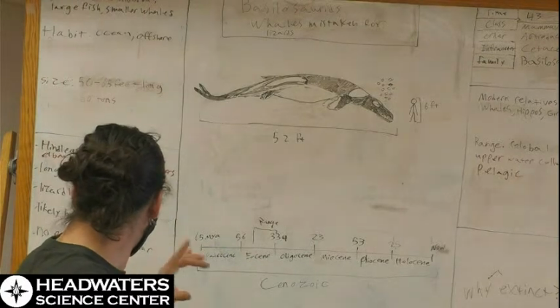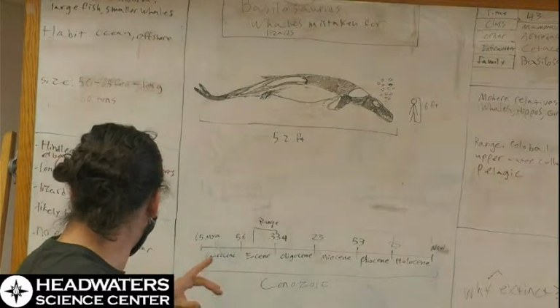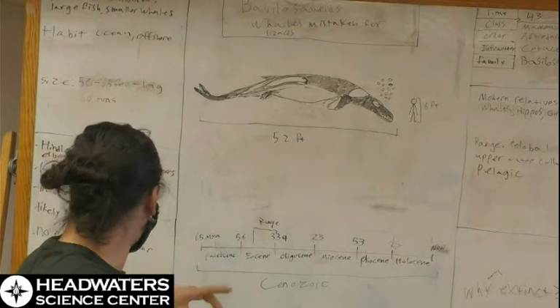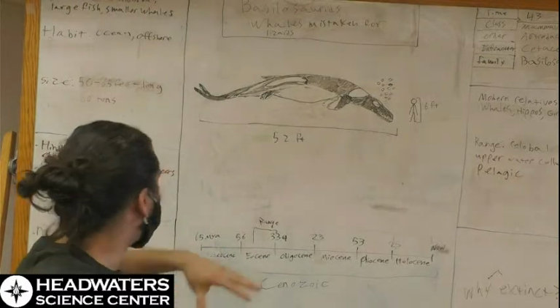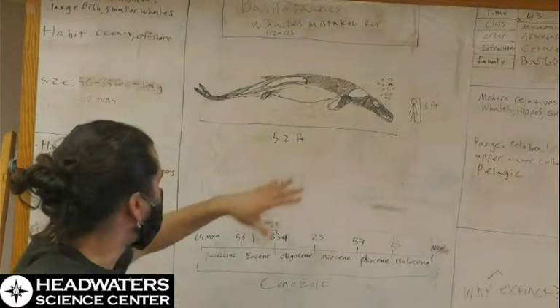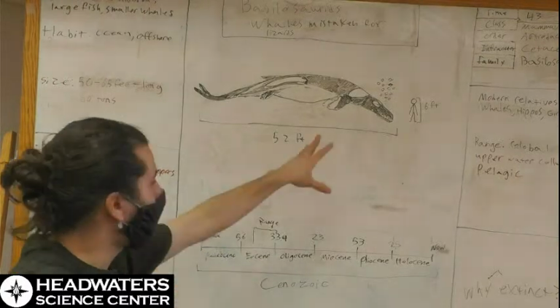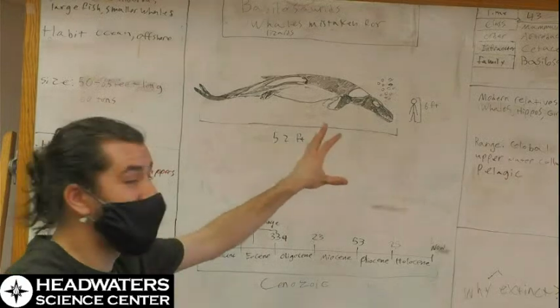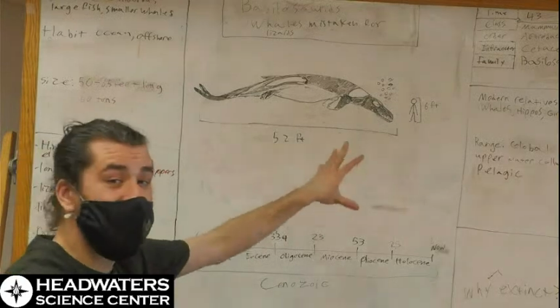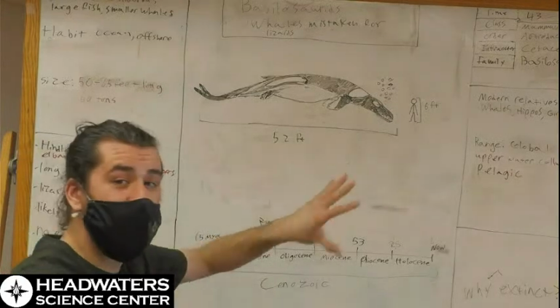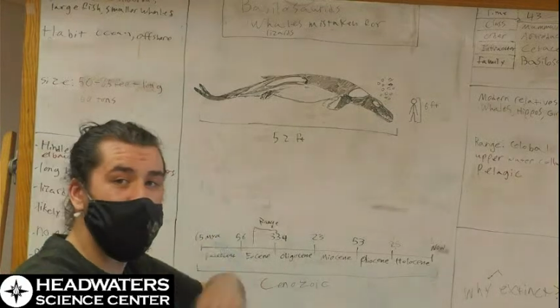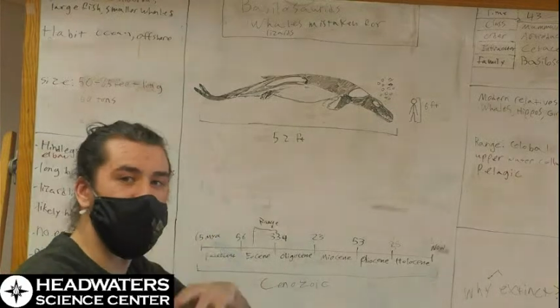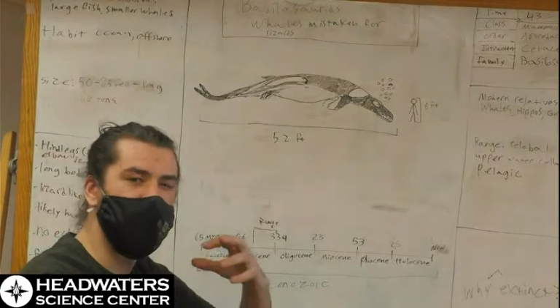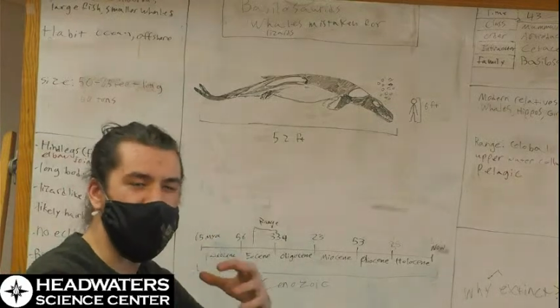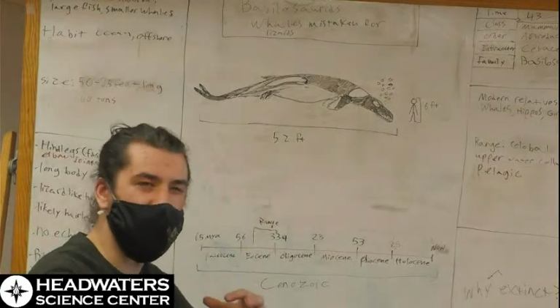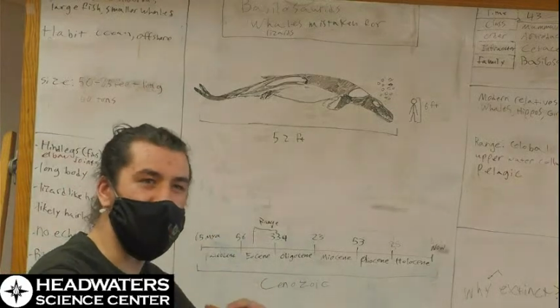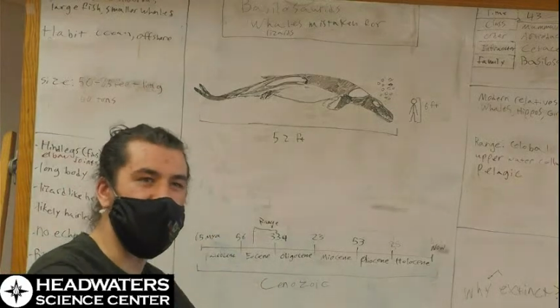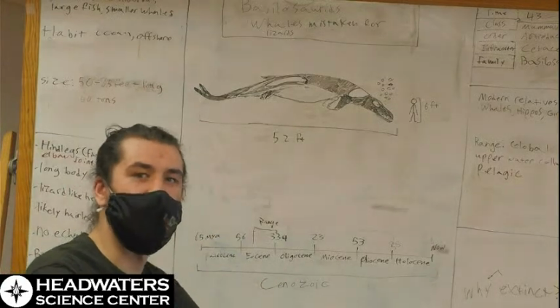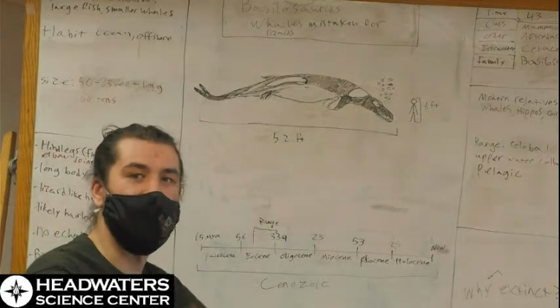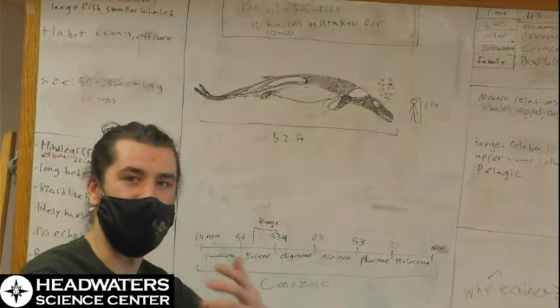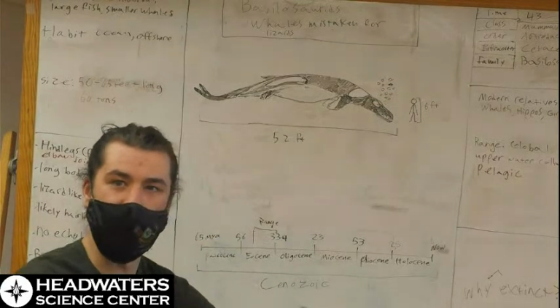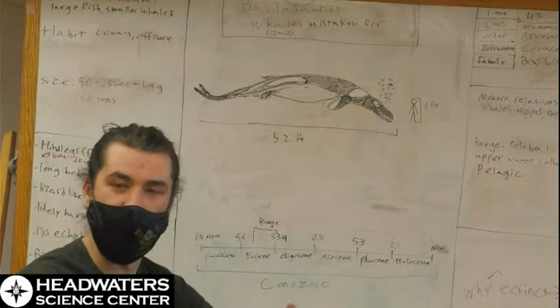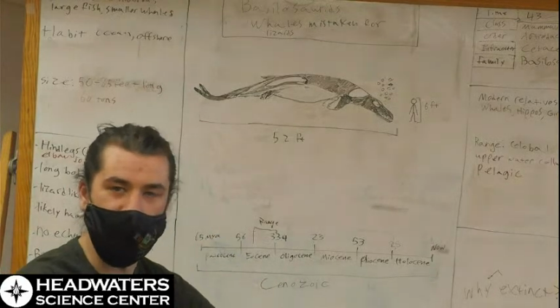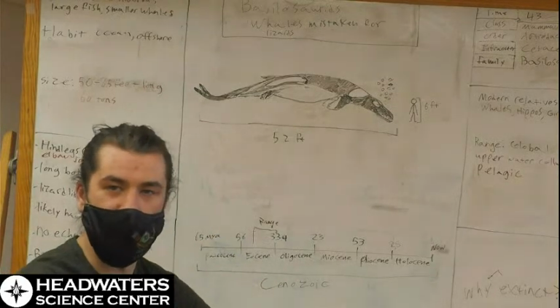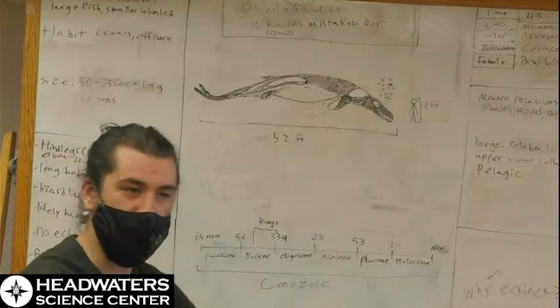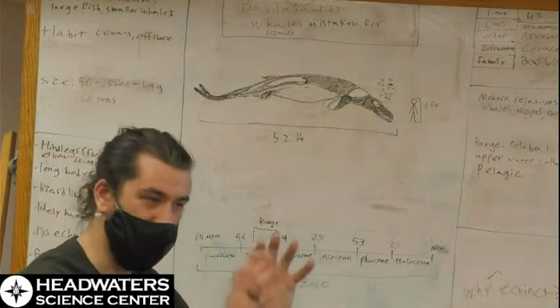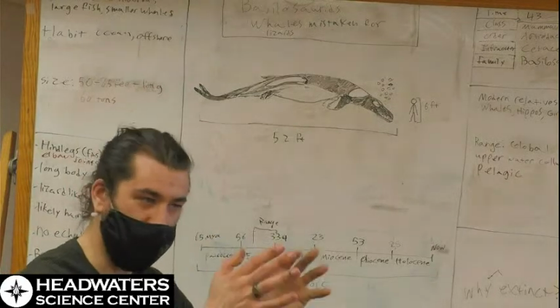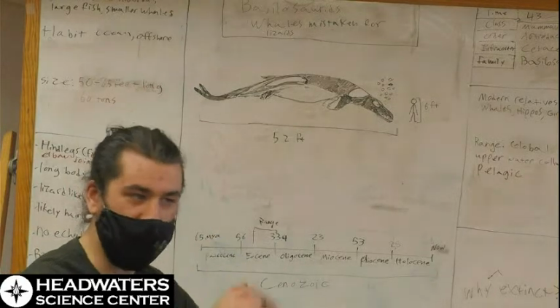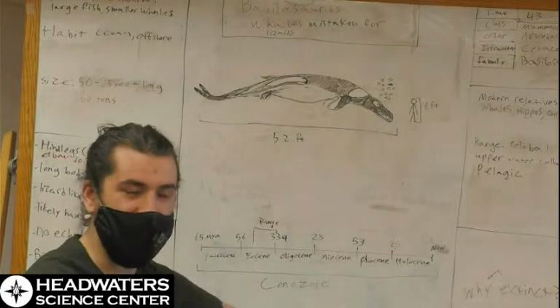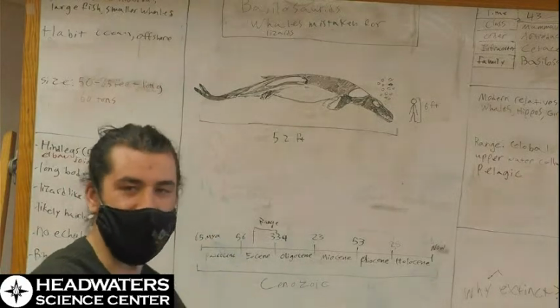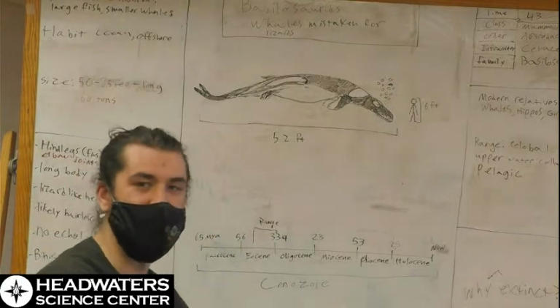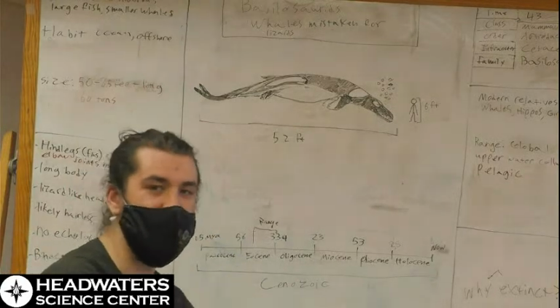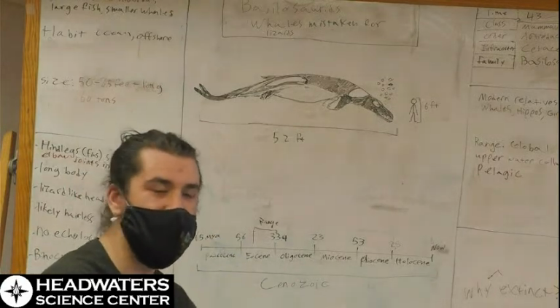They are technically mammals still. These whales did have what we generally can call binocular vision, so good forward-facing eyes.